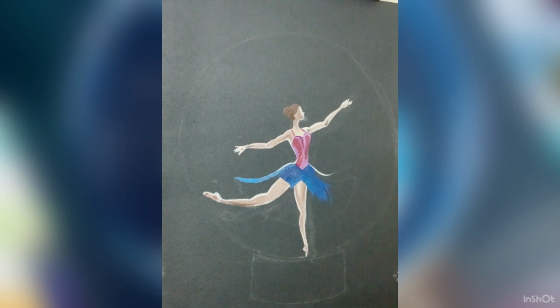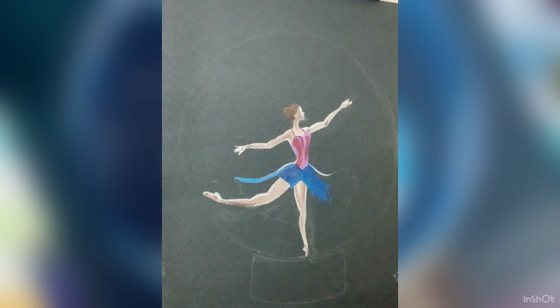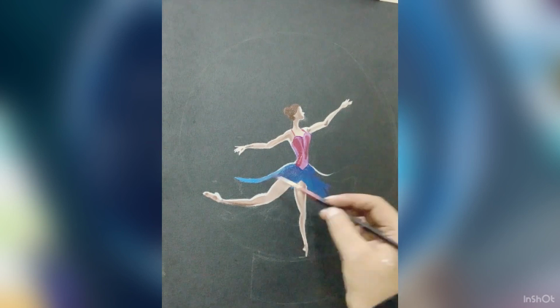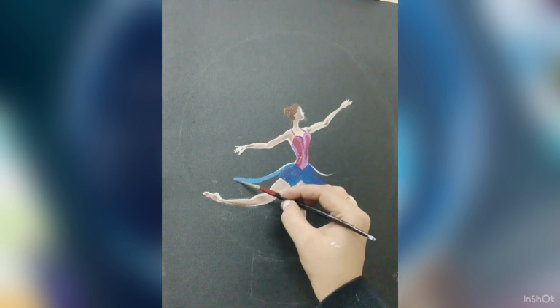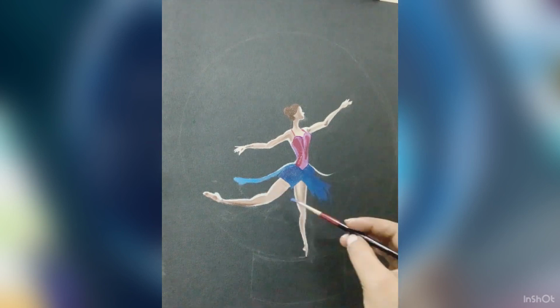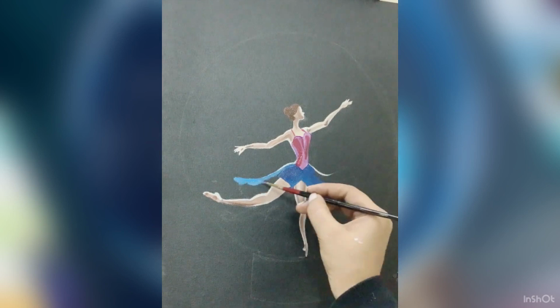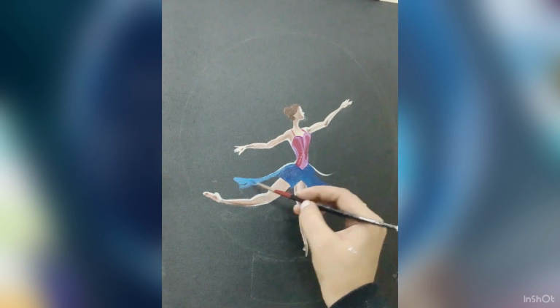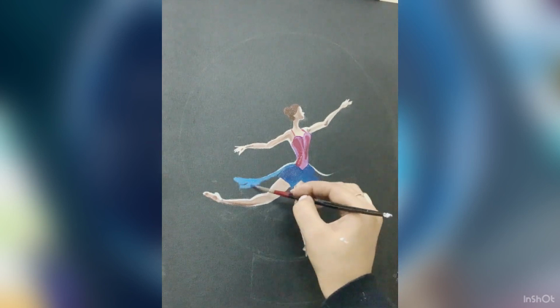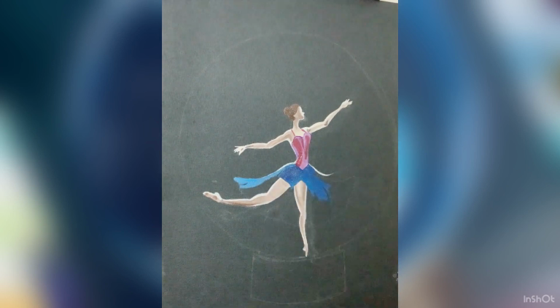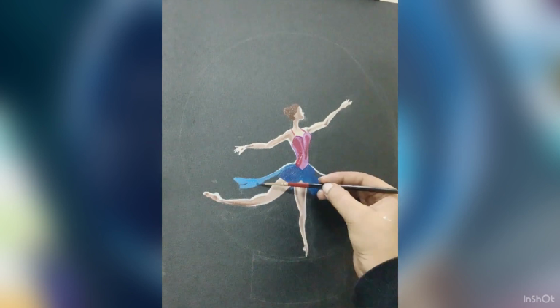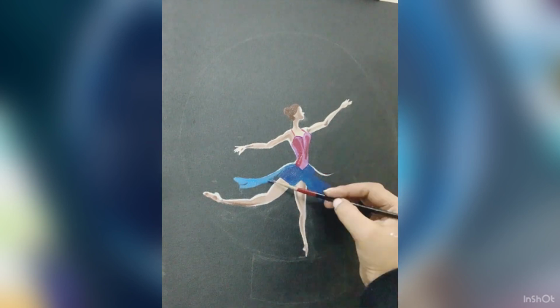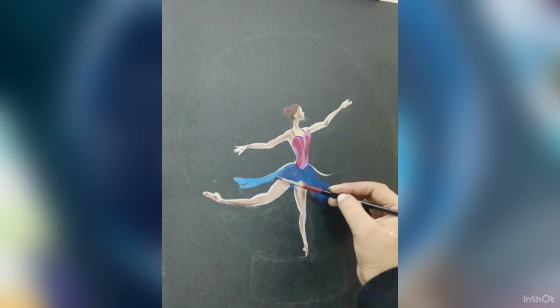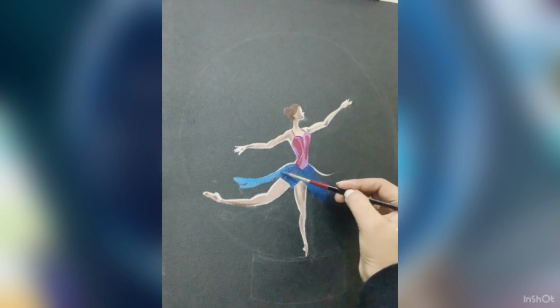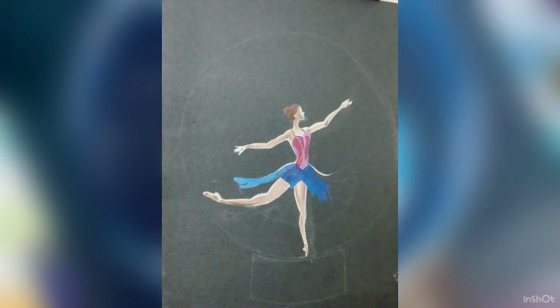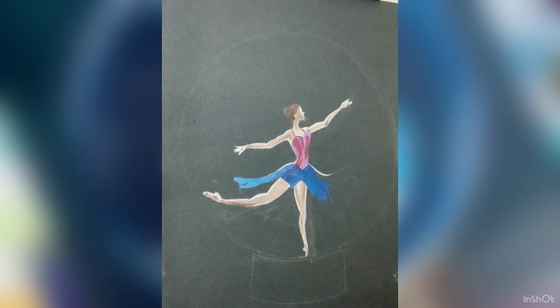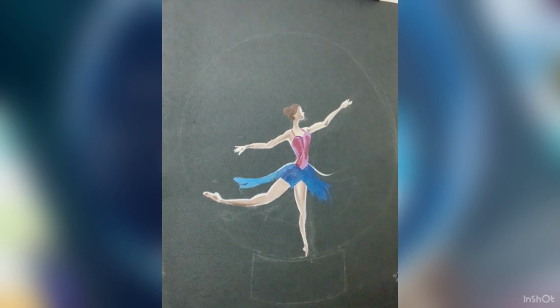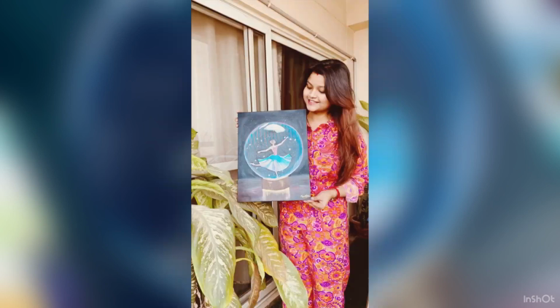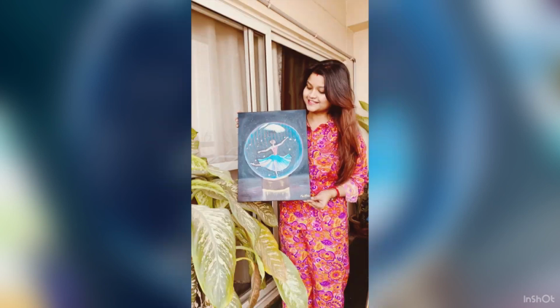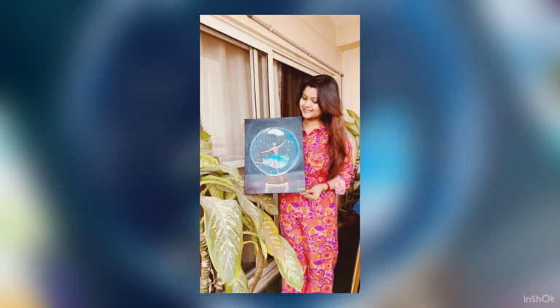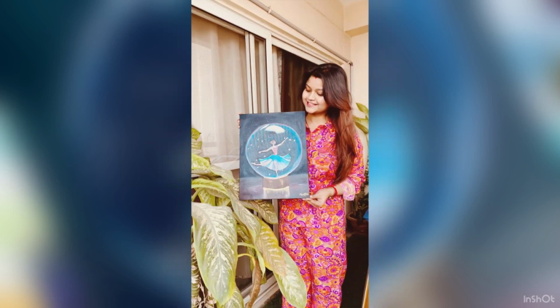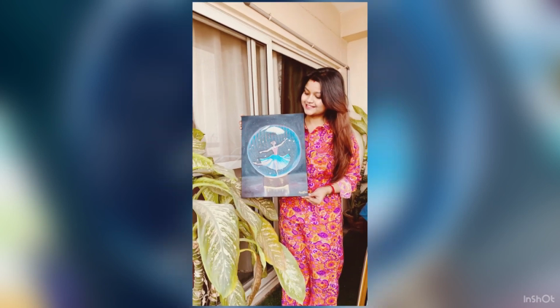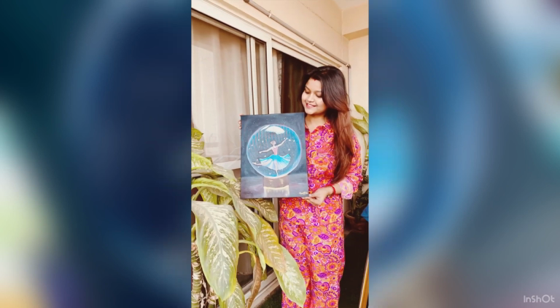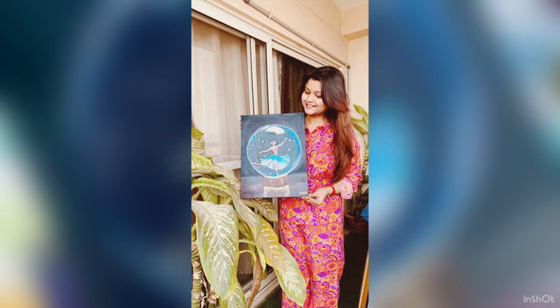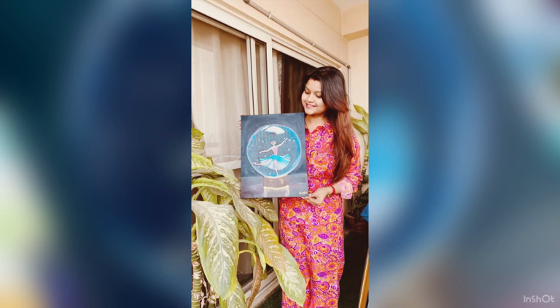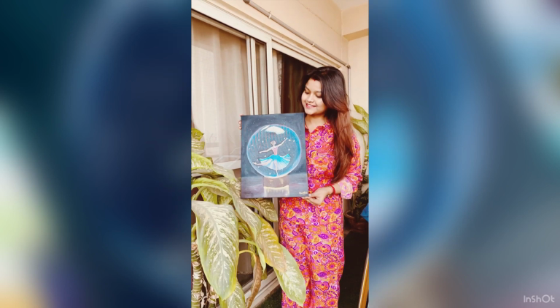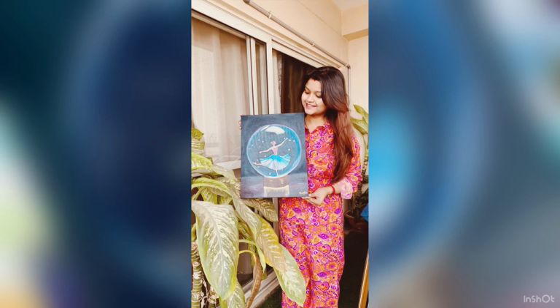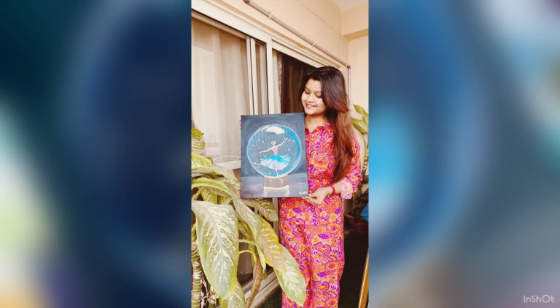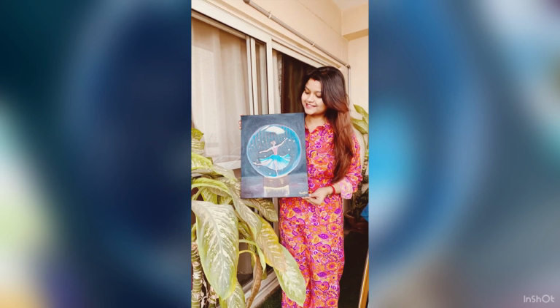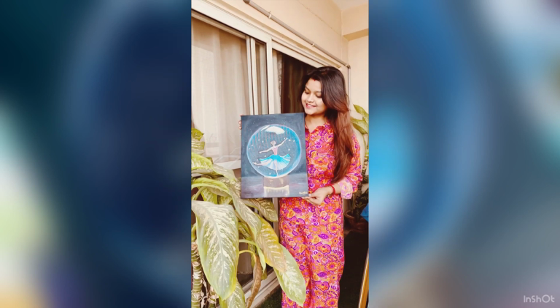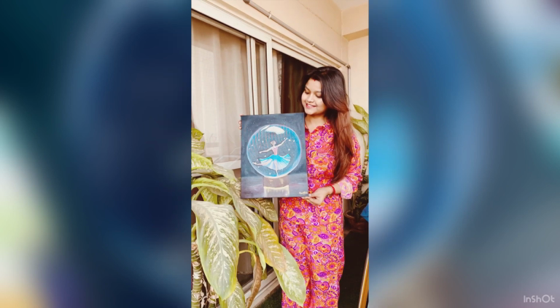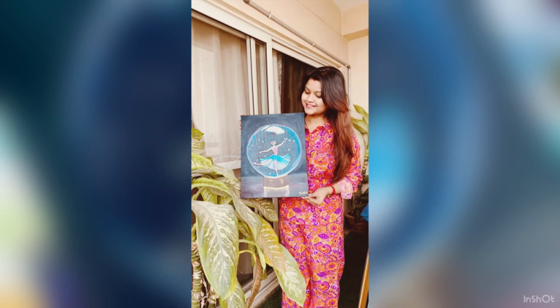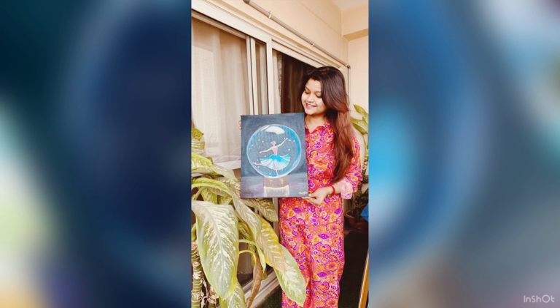Completing the dress. And this is me holding my ballerina.